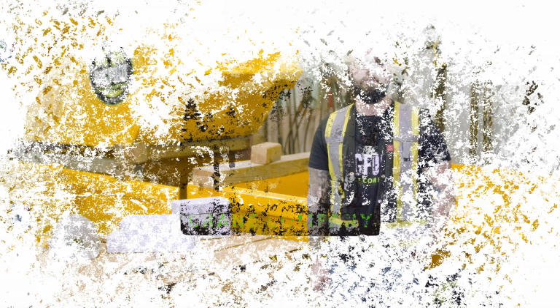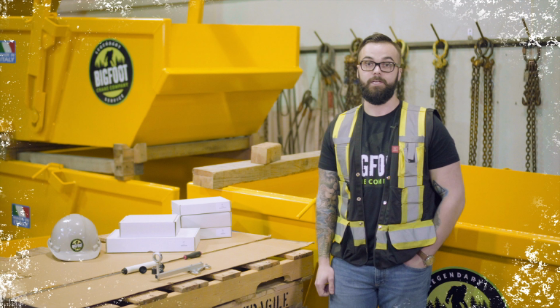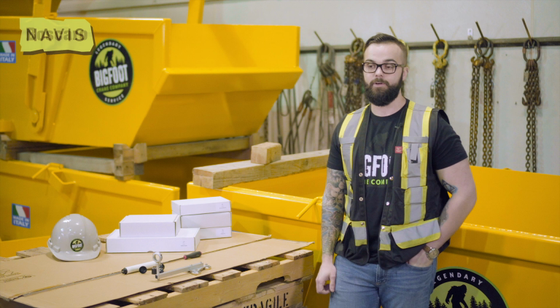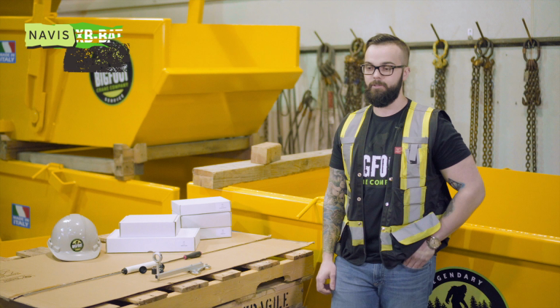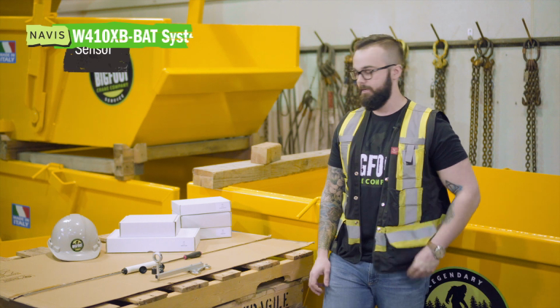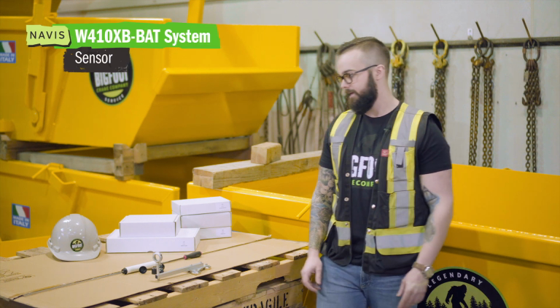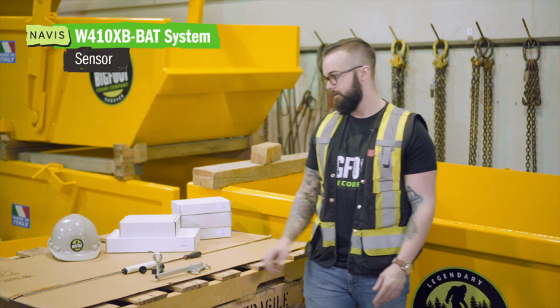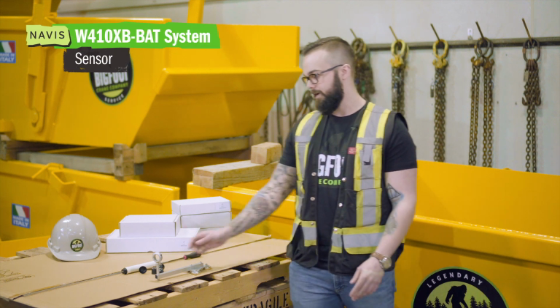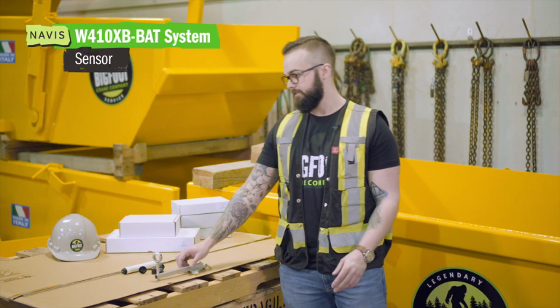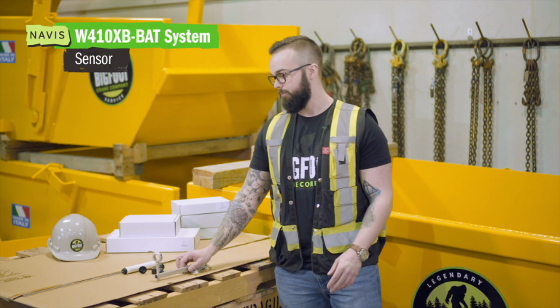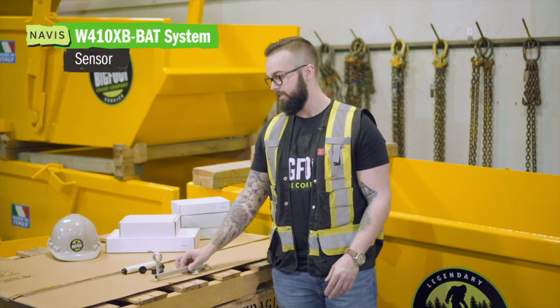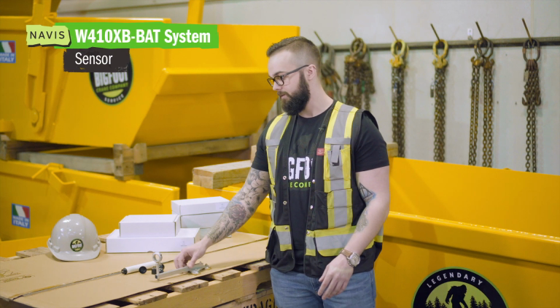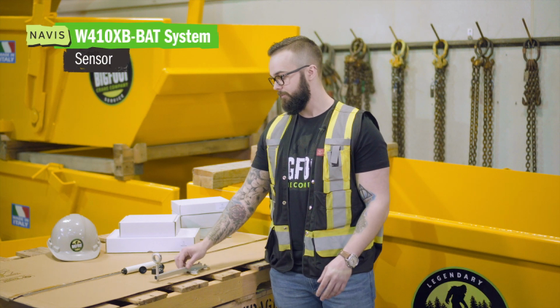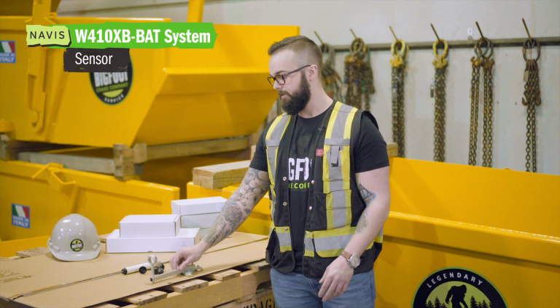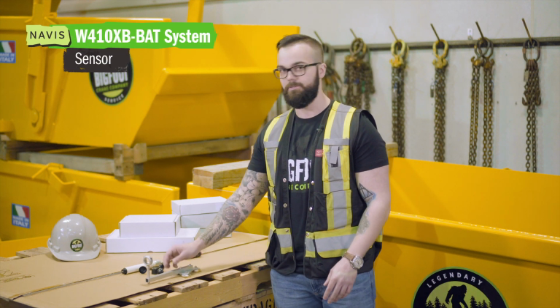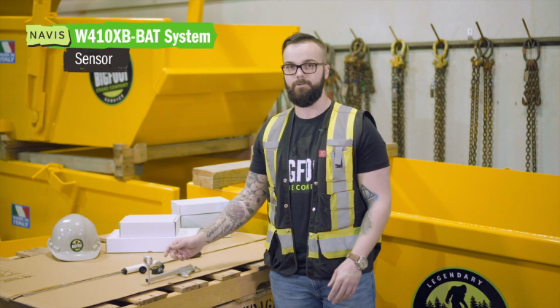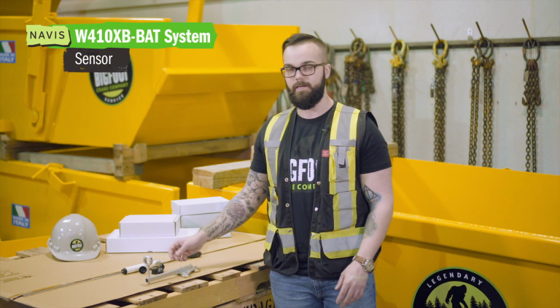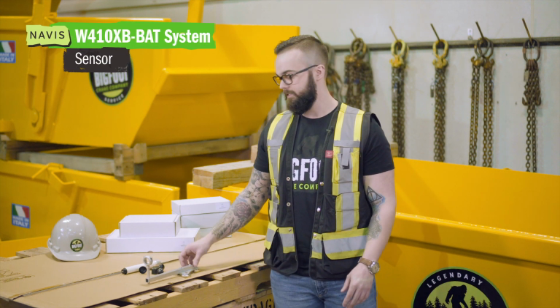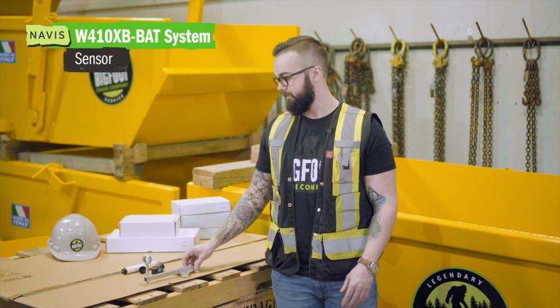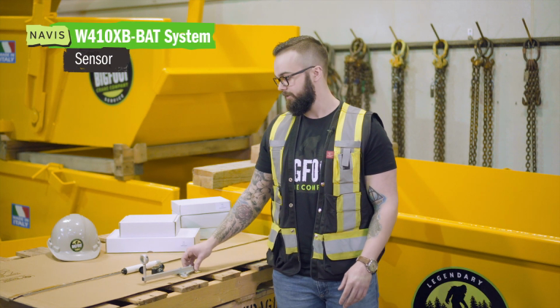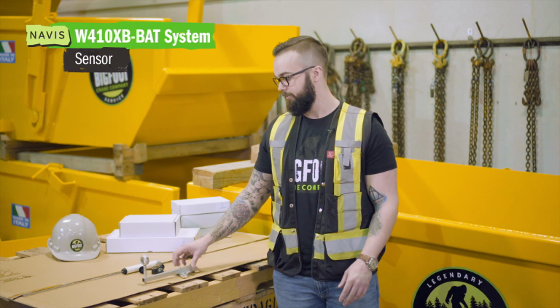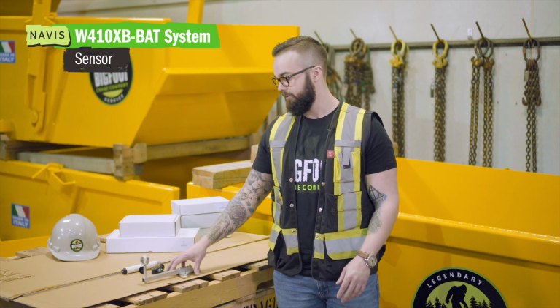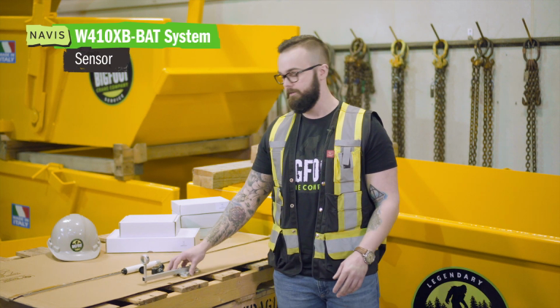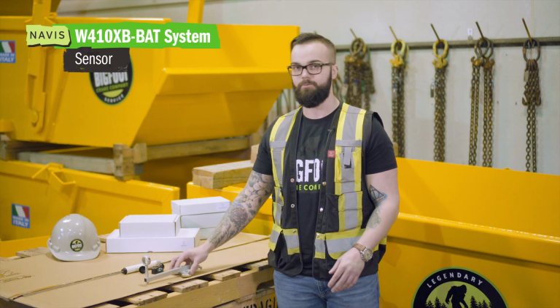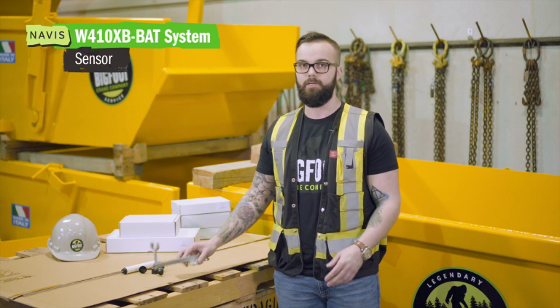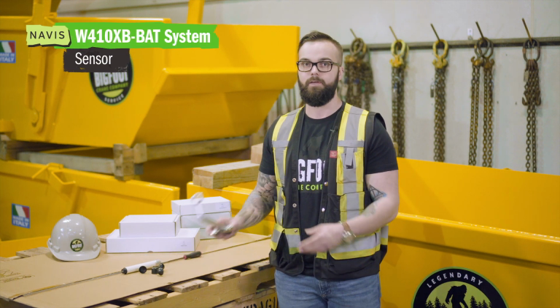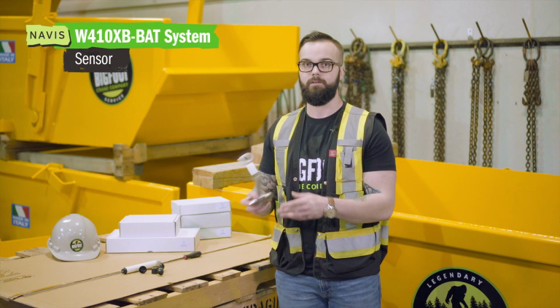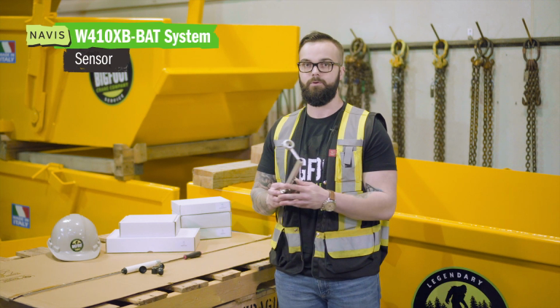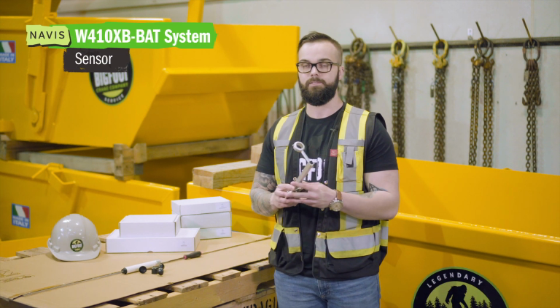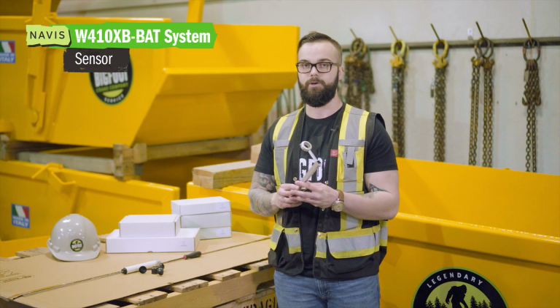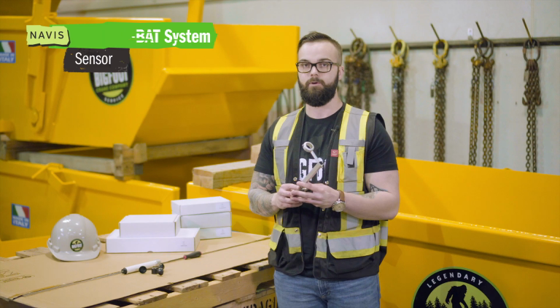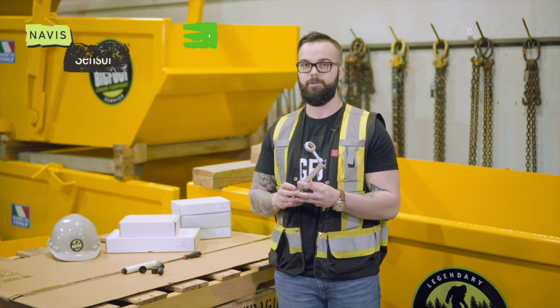Today we're going to be looking at our Navis Windy Anemometer. As detailed here, we are looking at three main components of your anemometer.